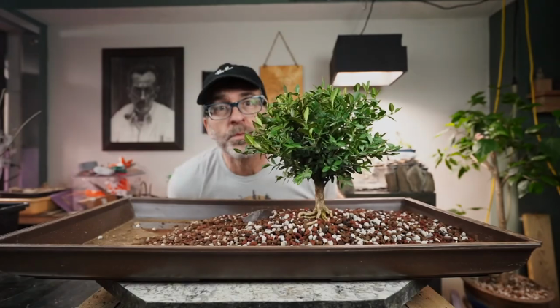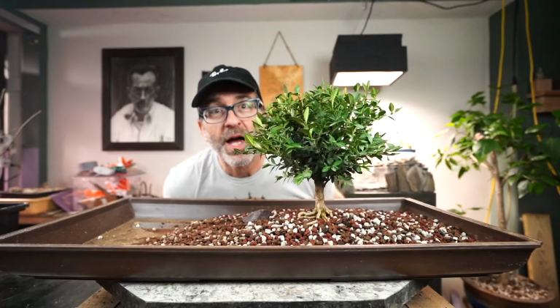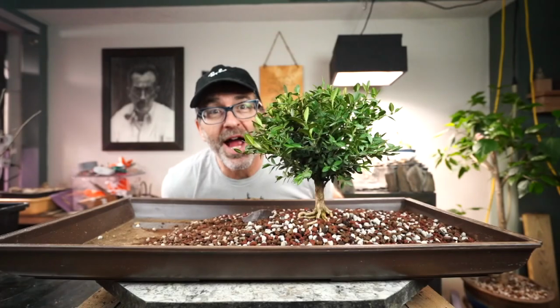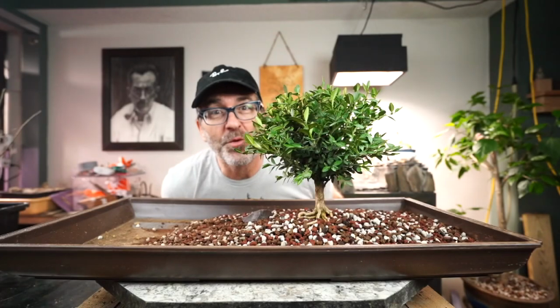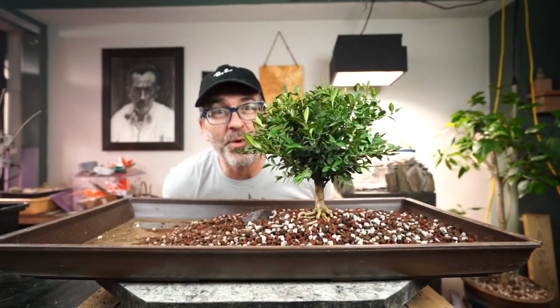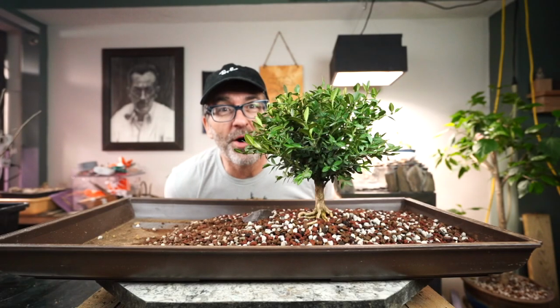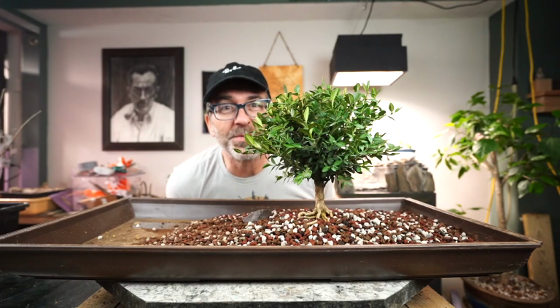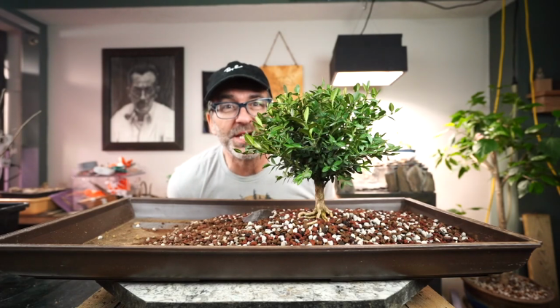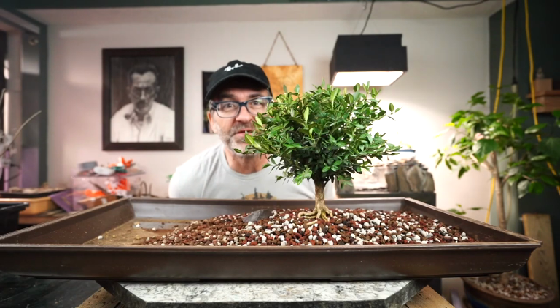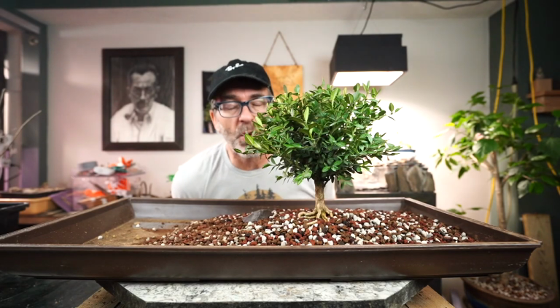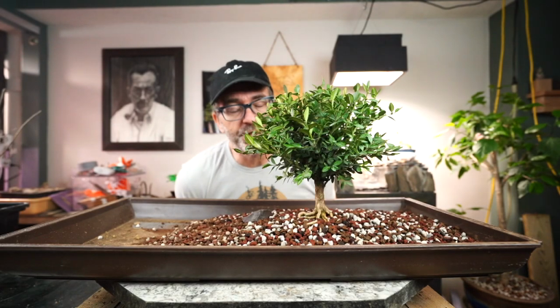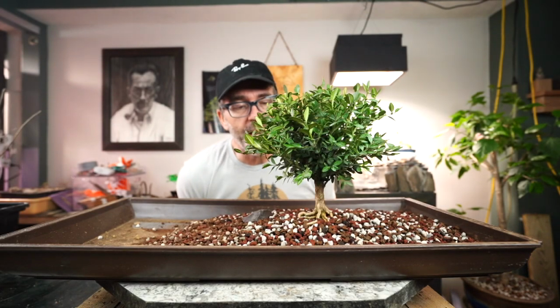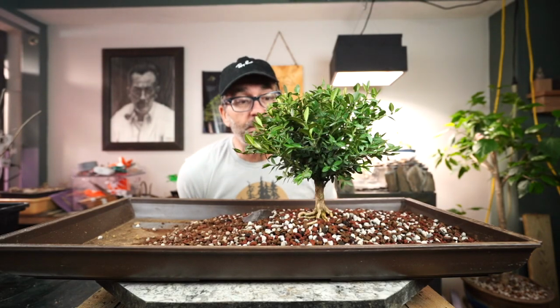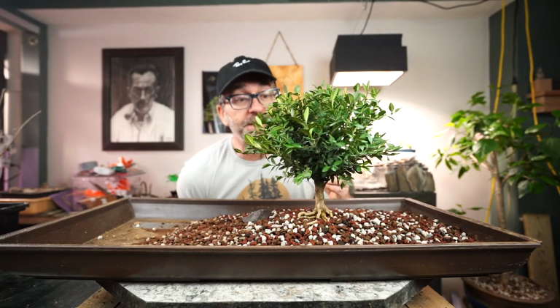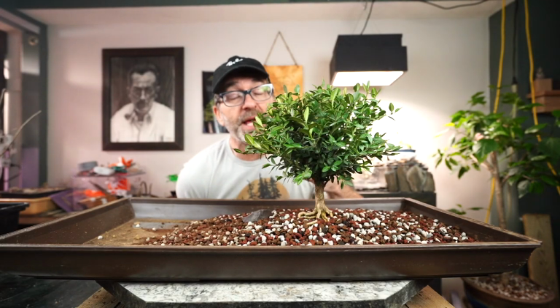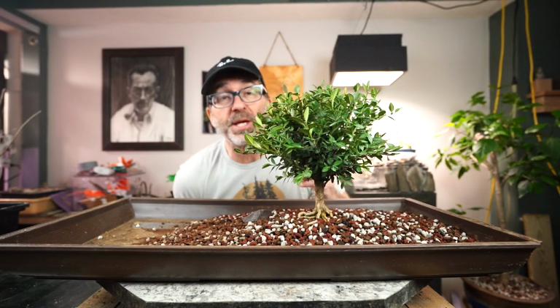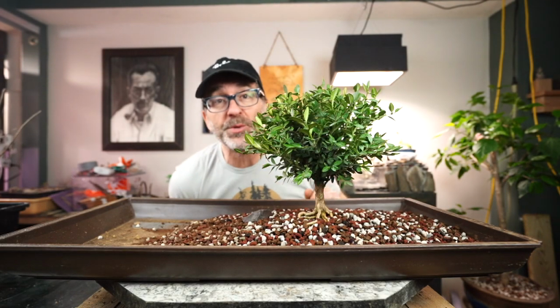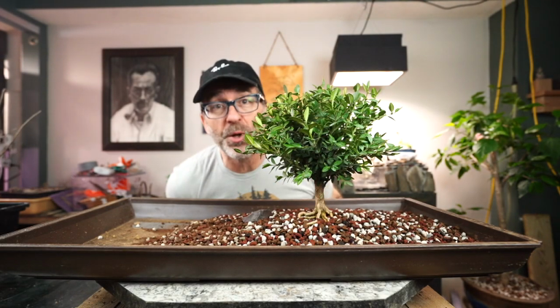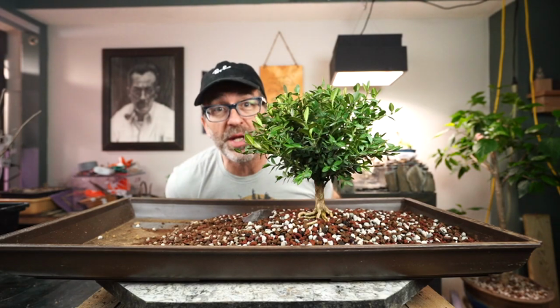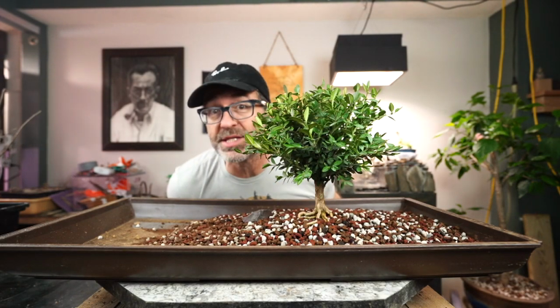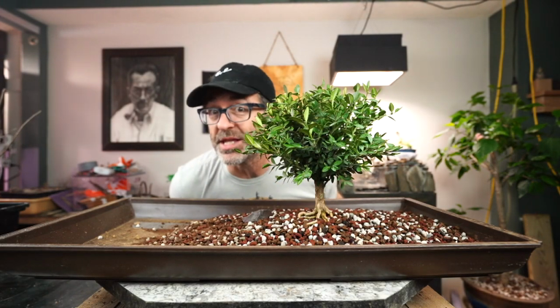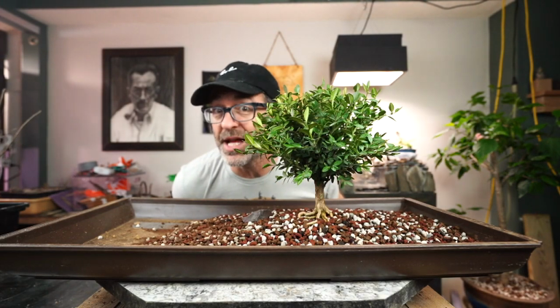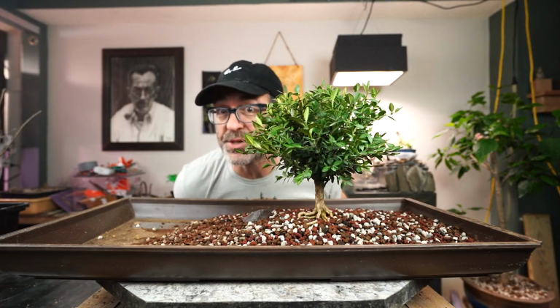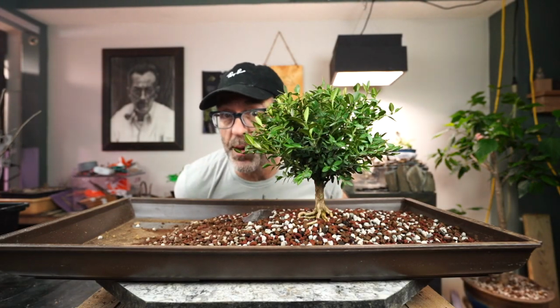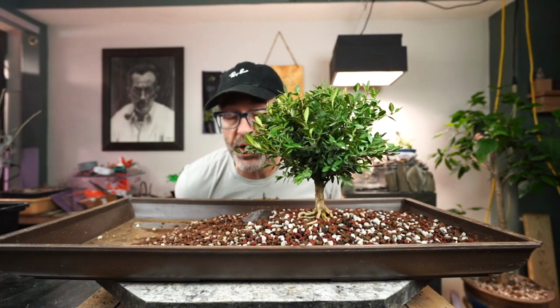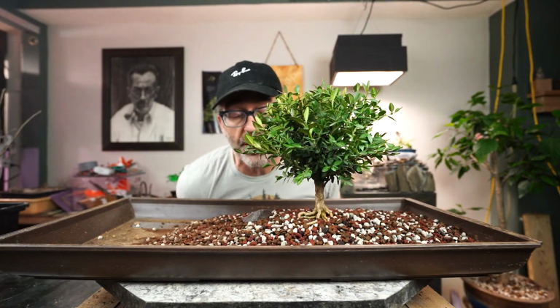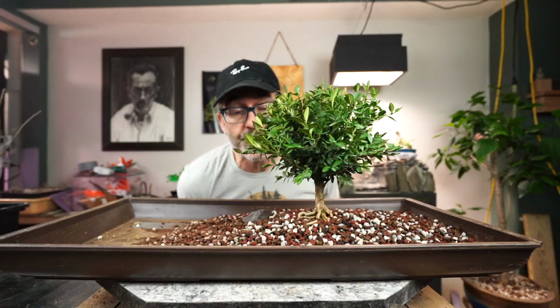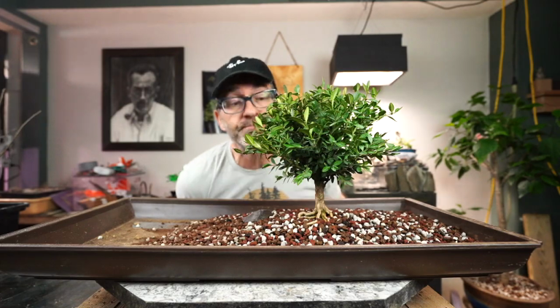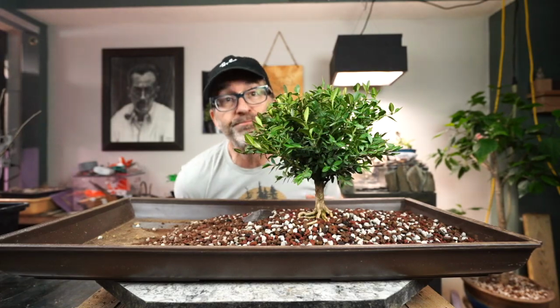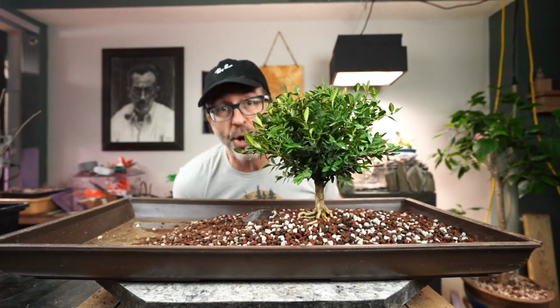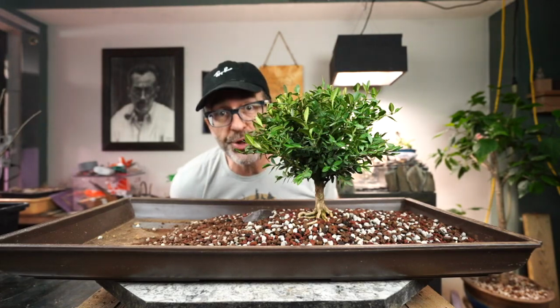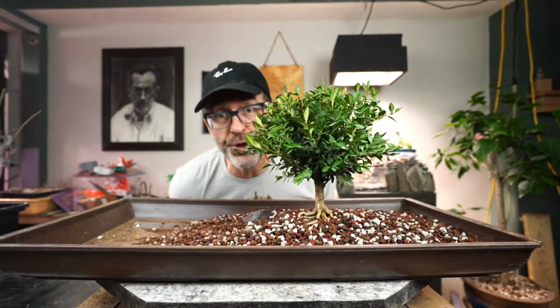Hi everyone, welcome to Diggs Bonsai. On today's episode, it's the Landscape Challenge, part two.